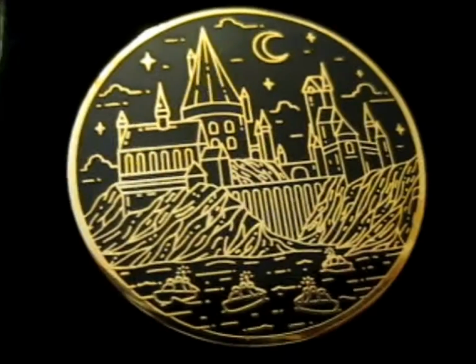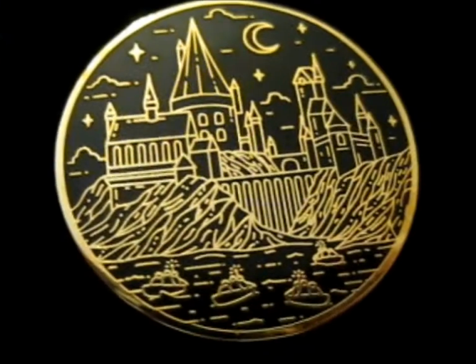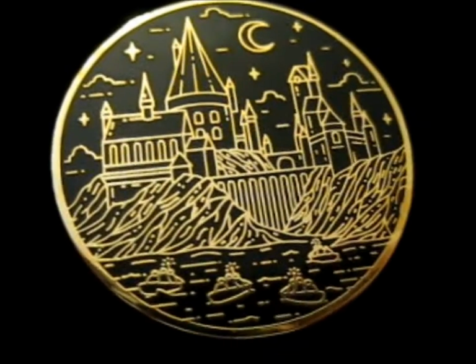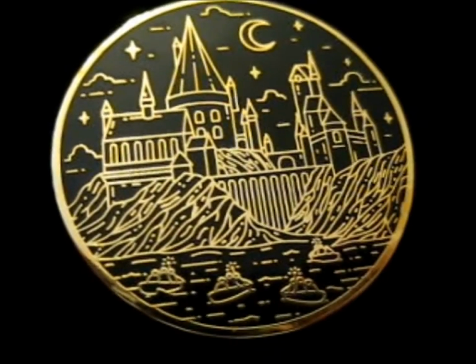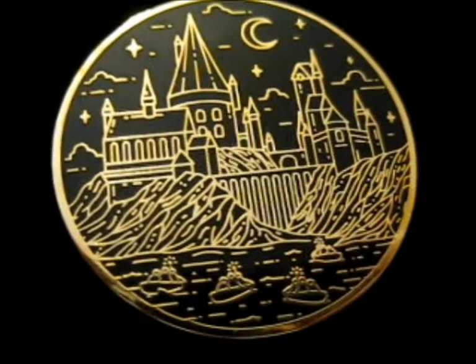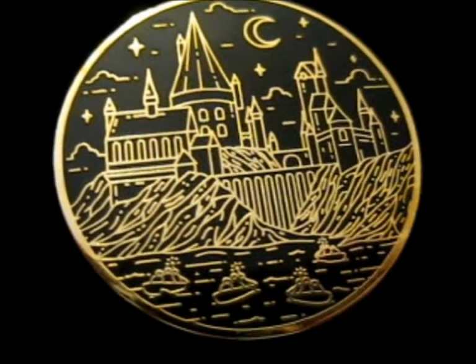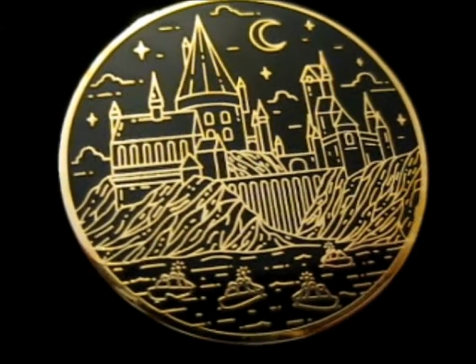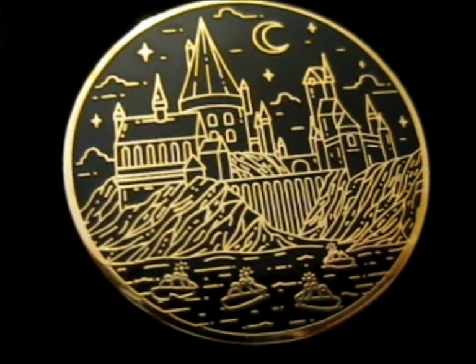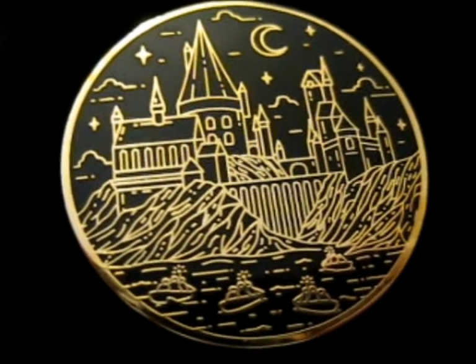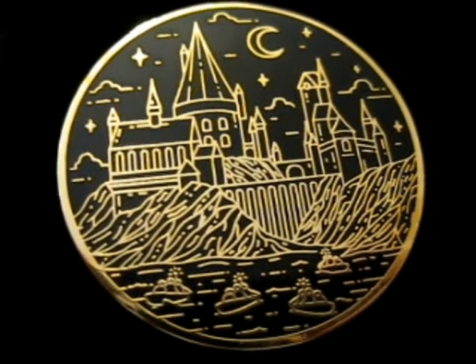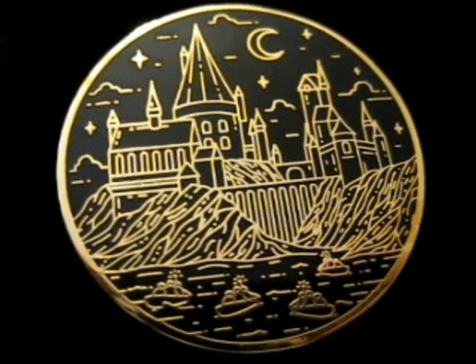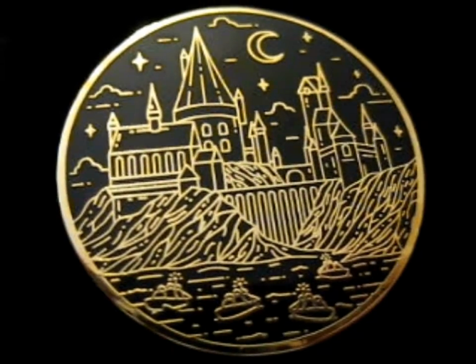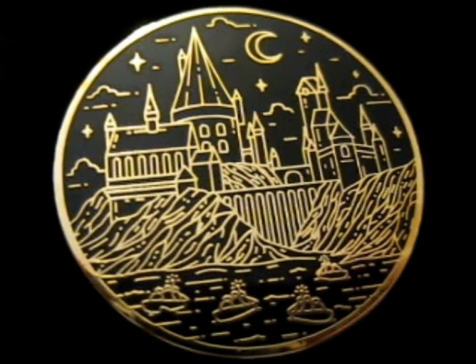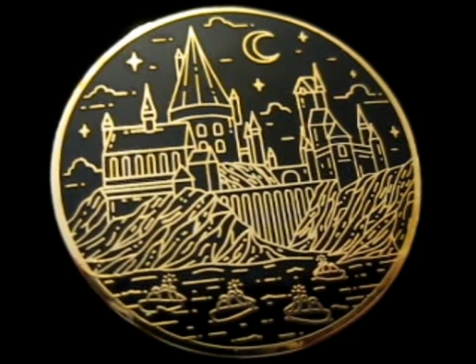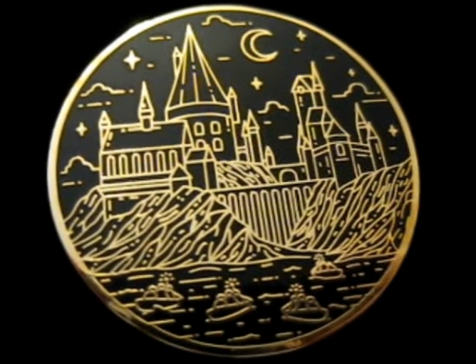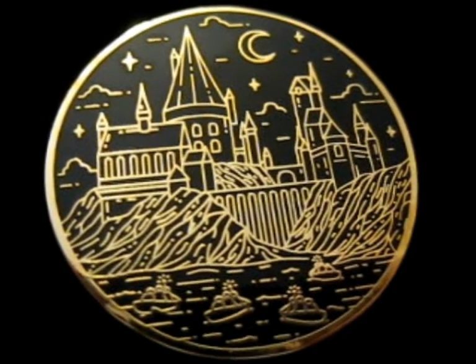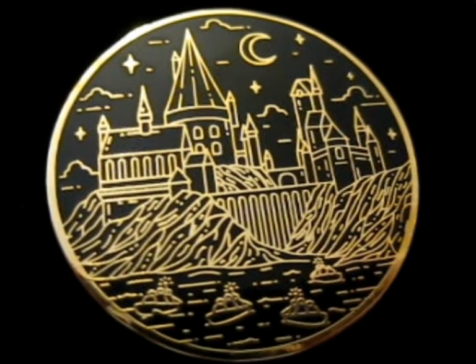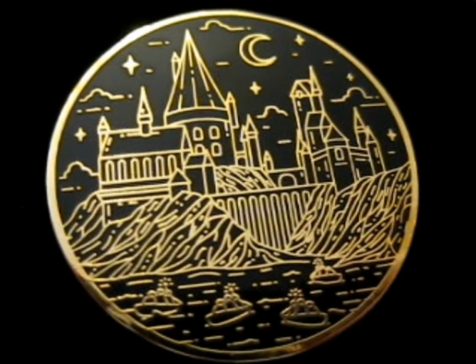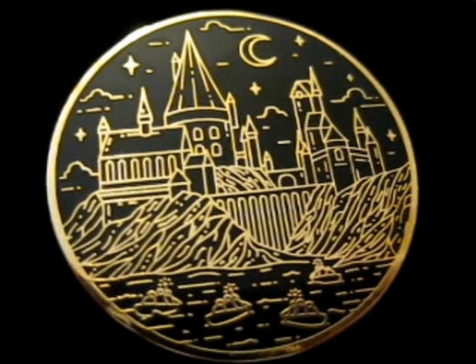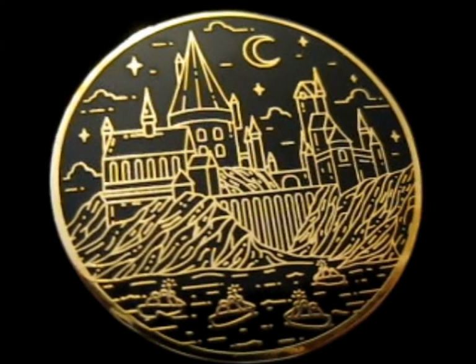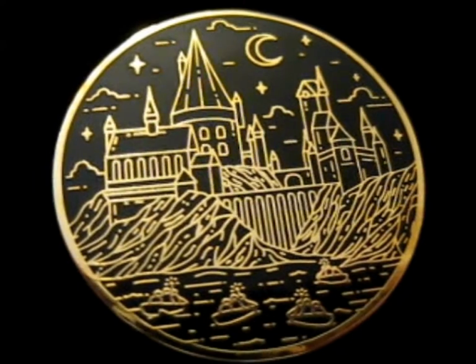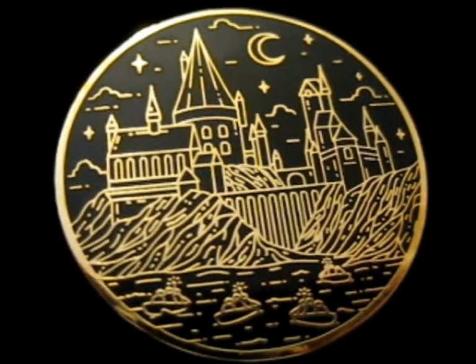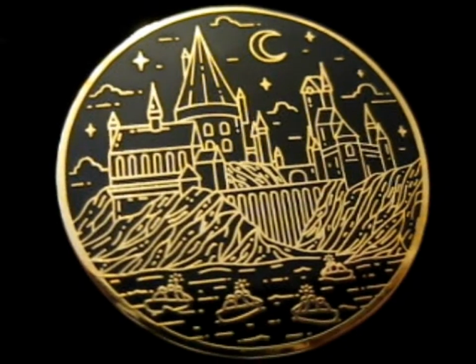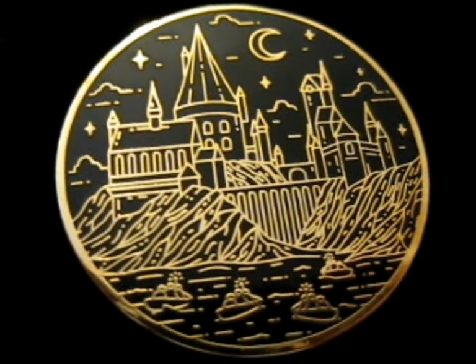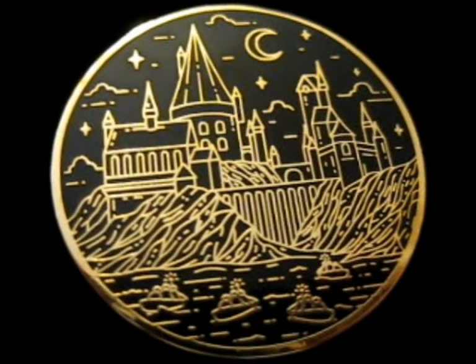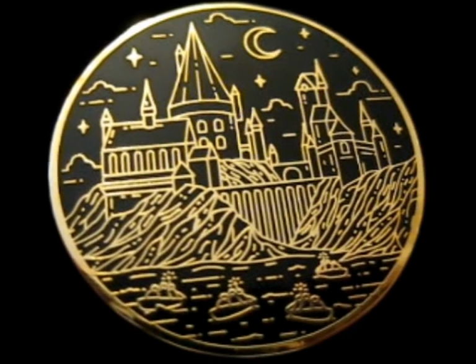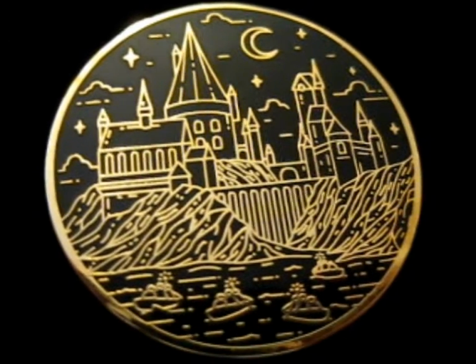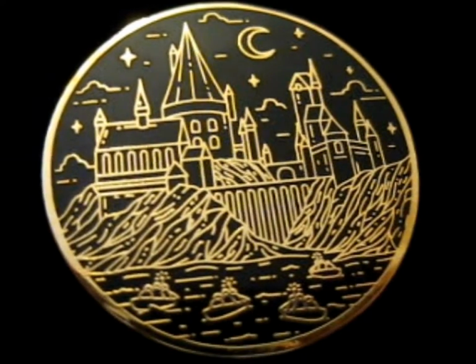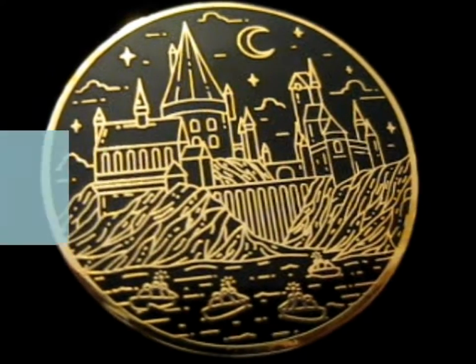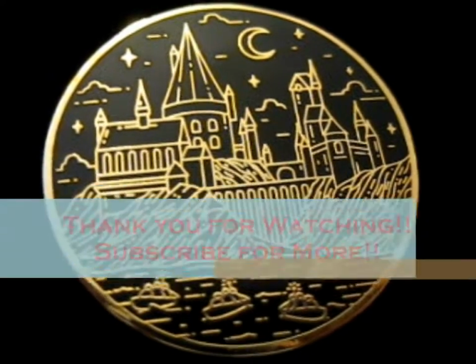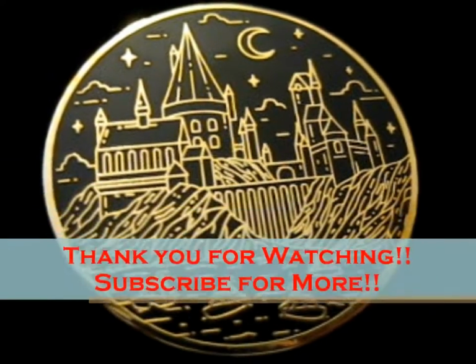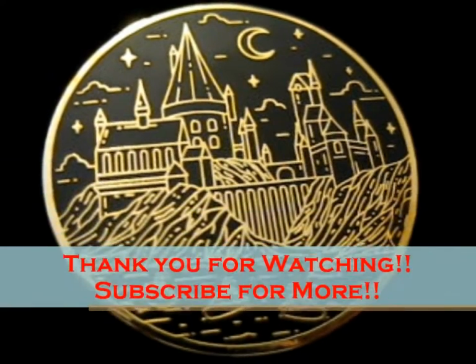It looks so pretty. It's all like gold and shiny. Anyways, thank you for watching. It looks so cool.